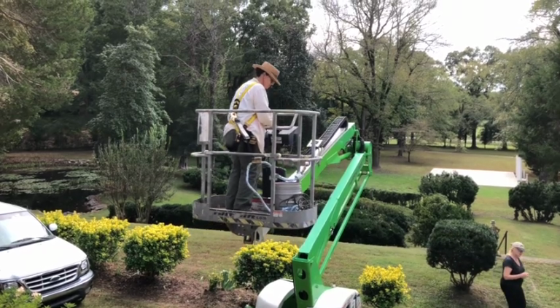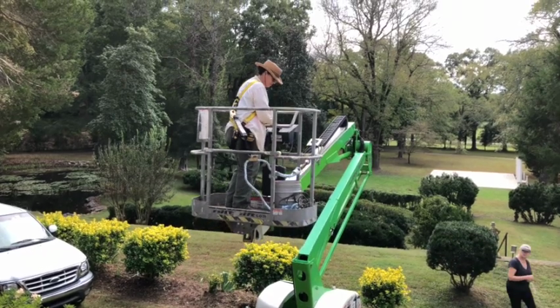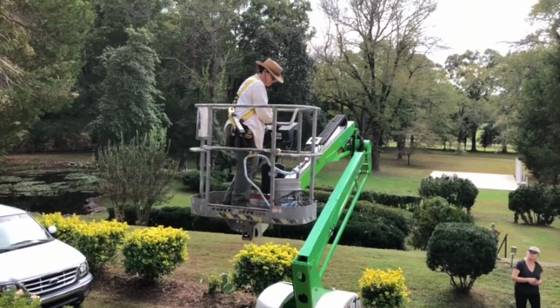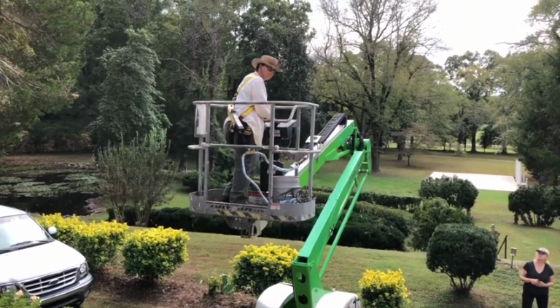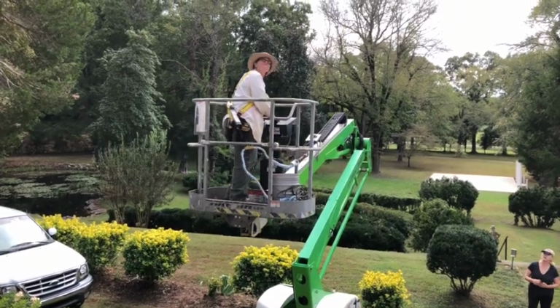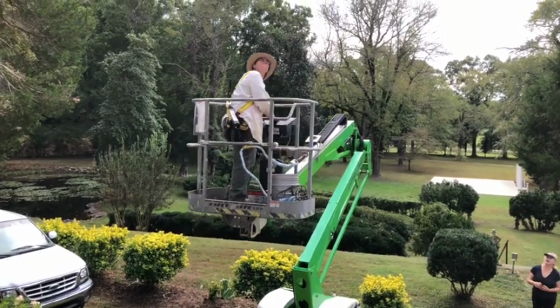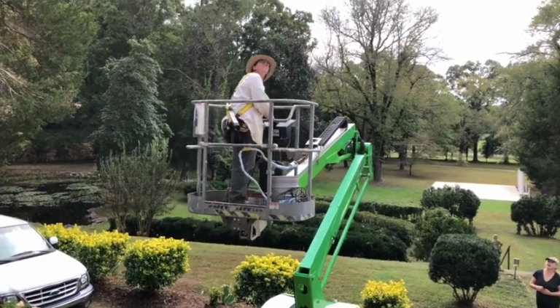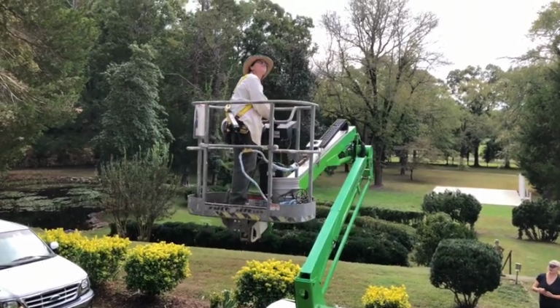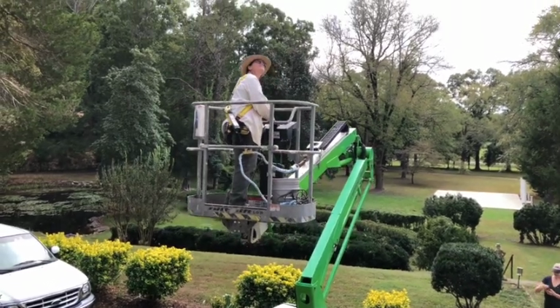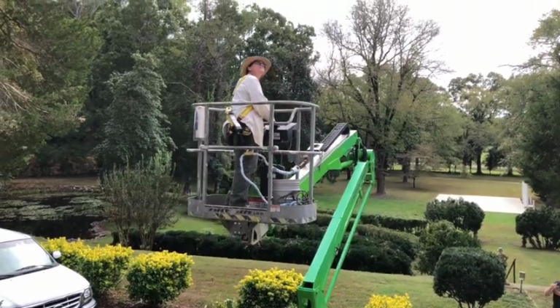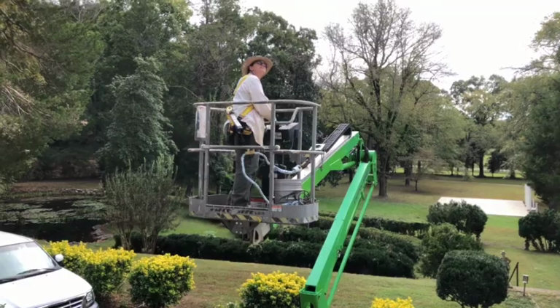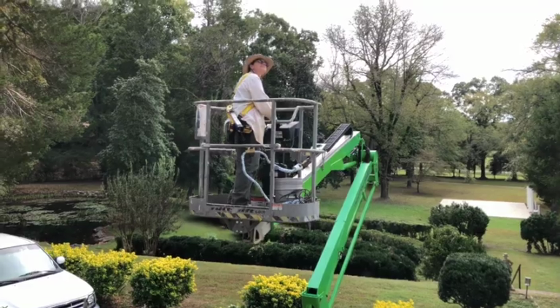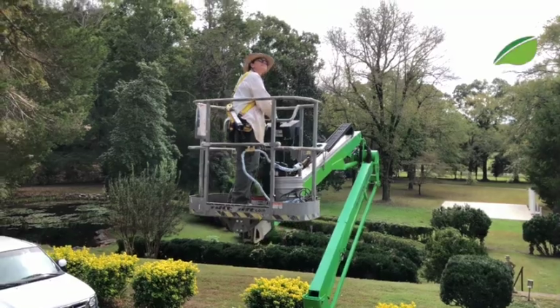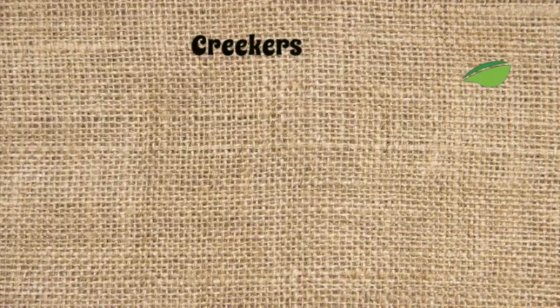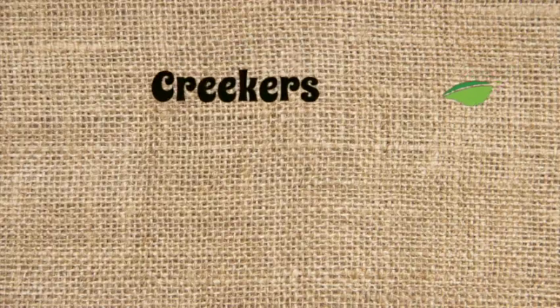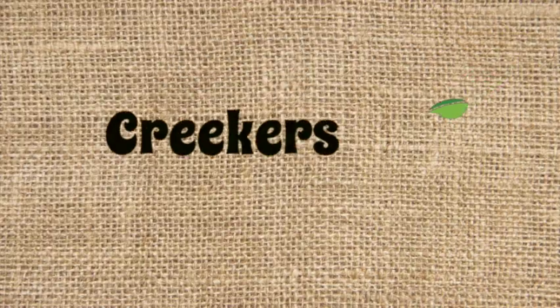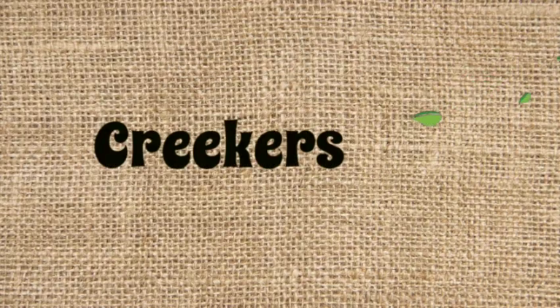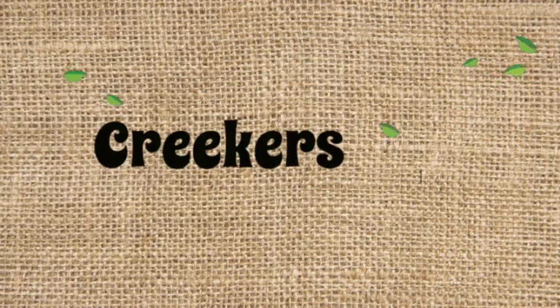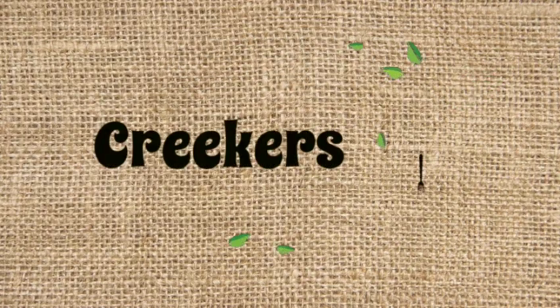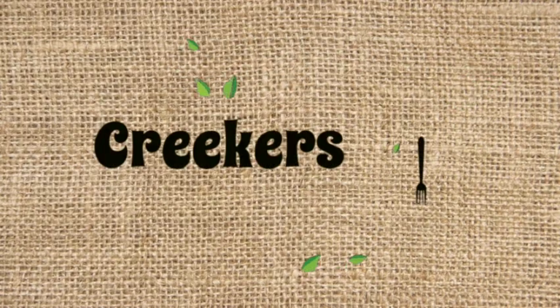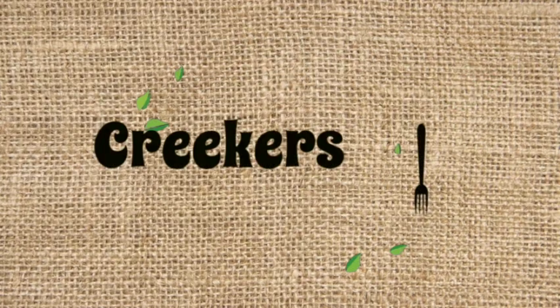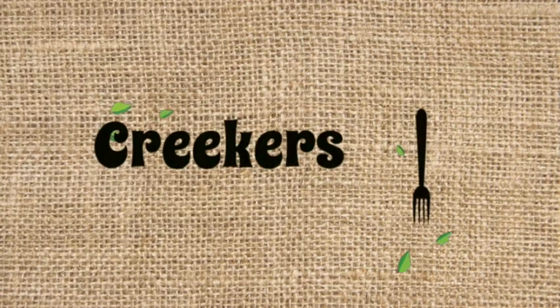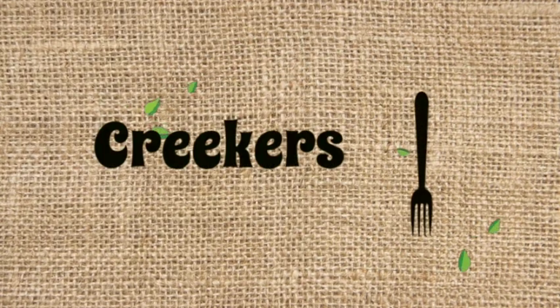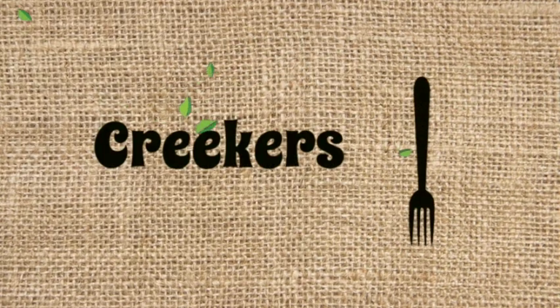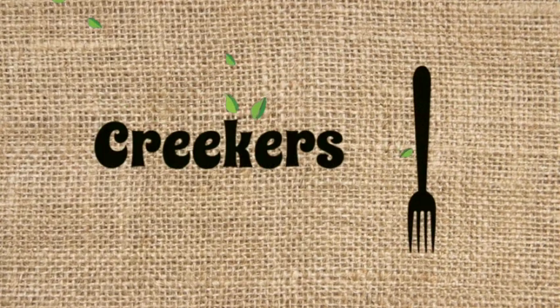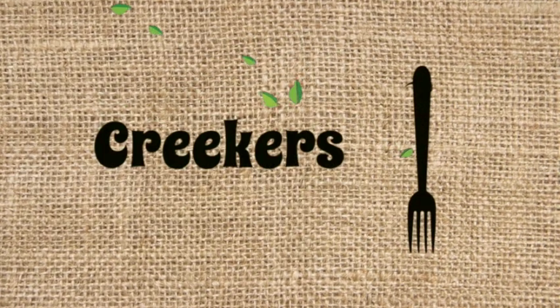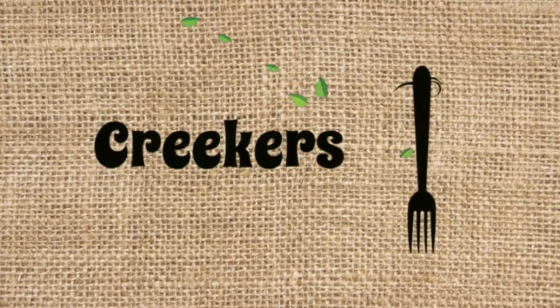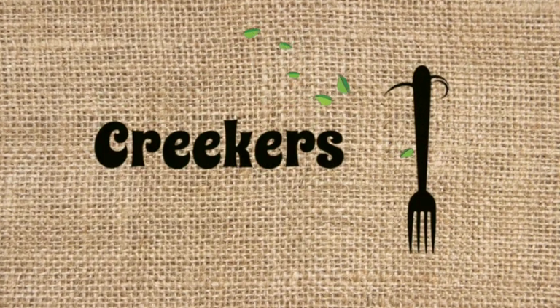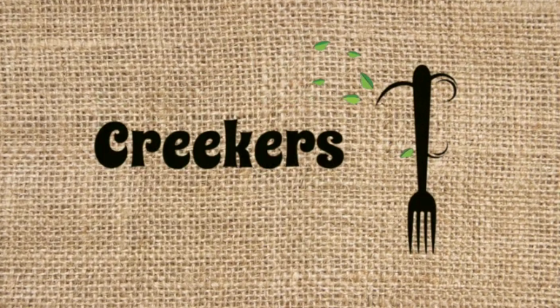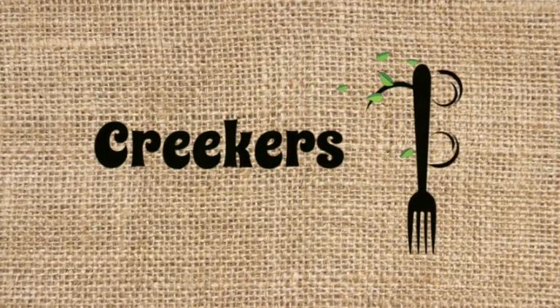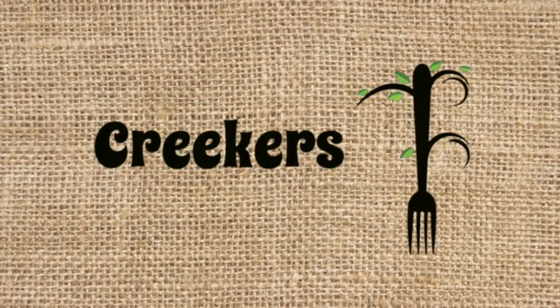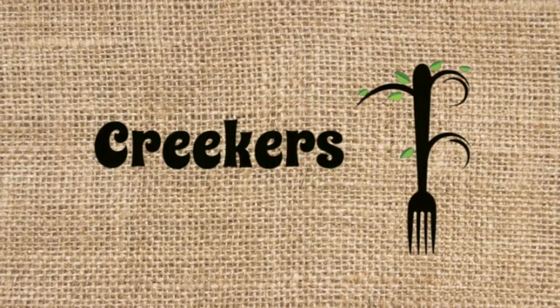Amanda and her crew will show you what to do — come on down to Creepers Country Club.